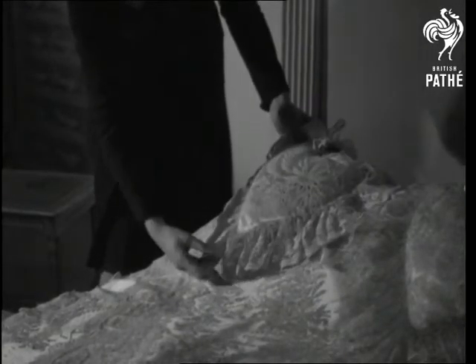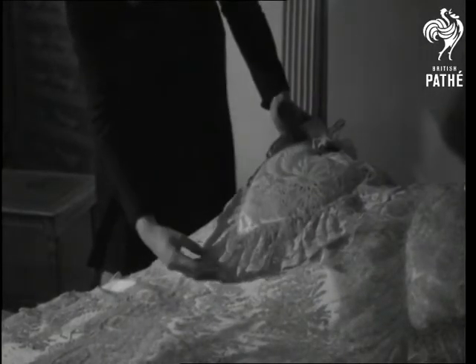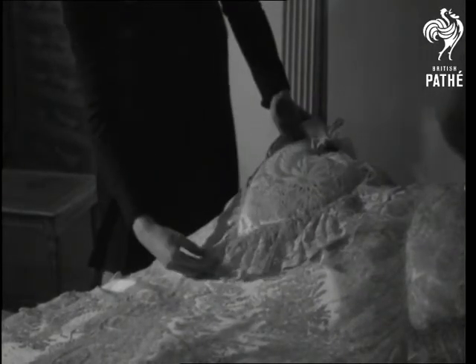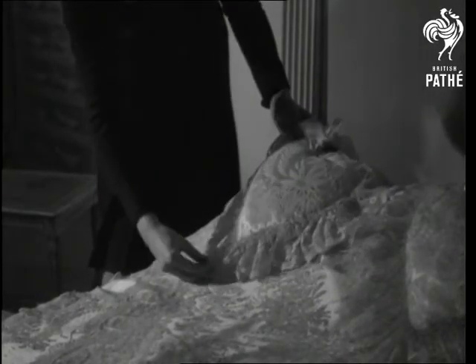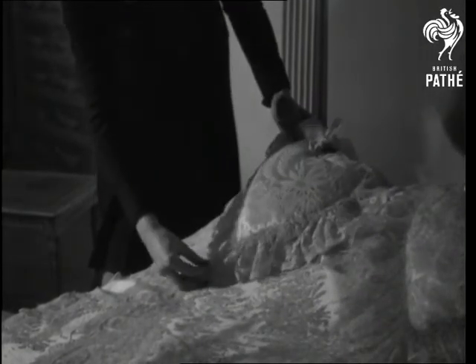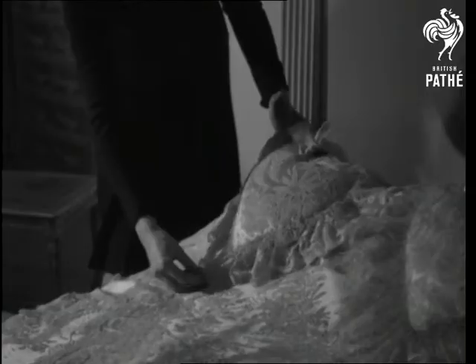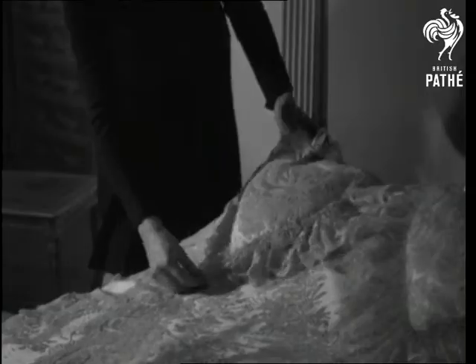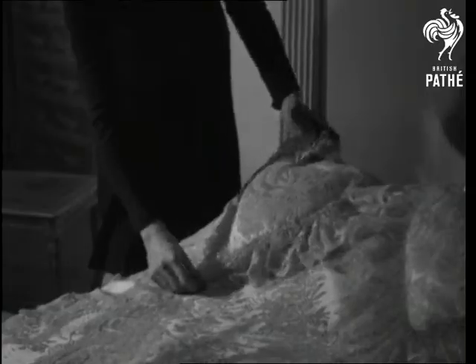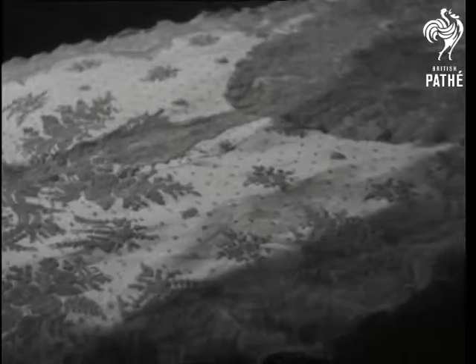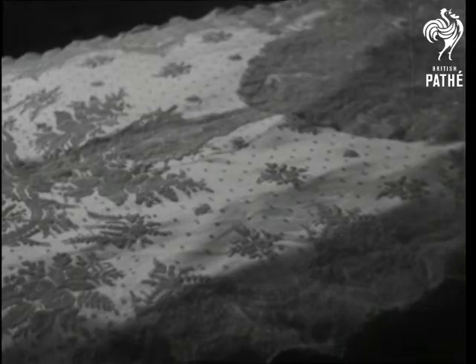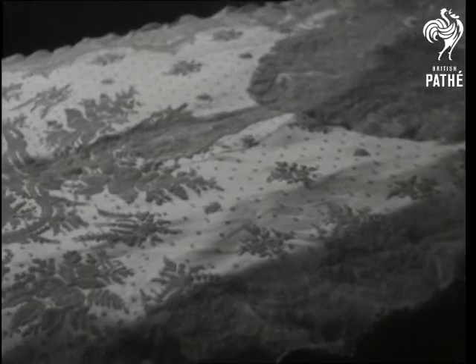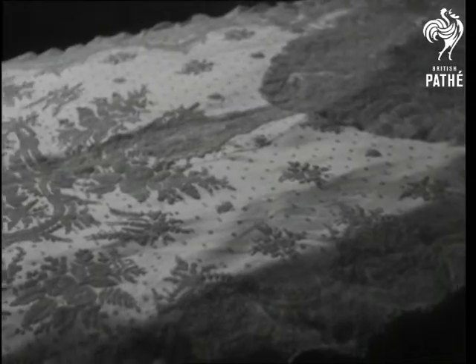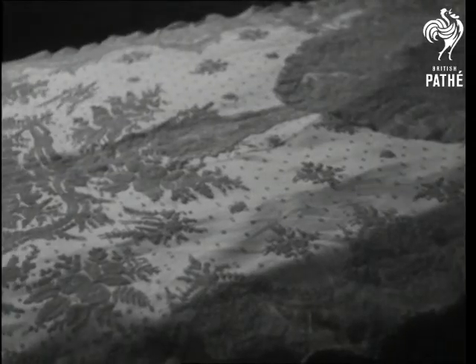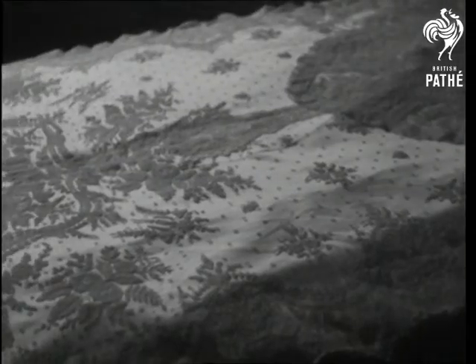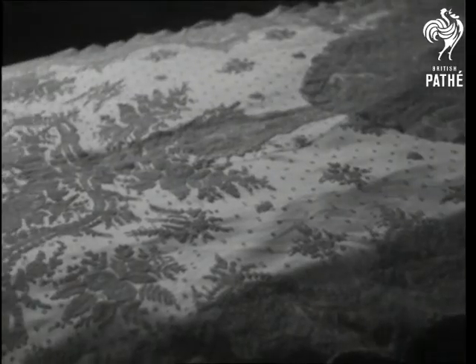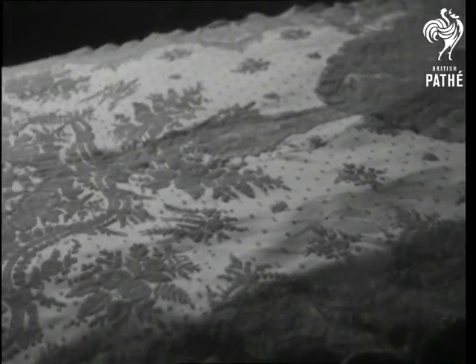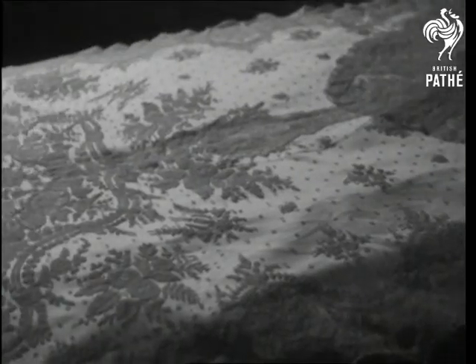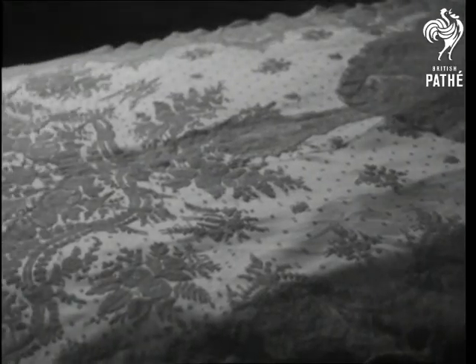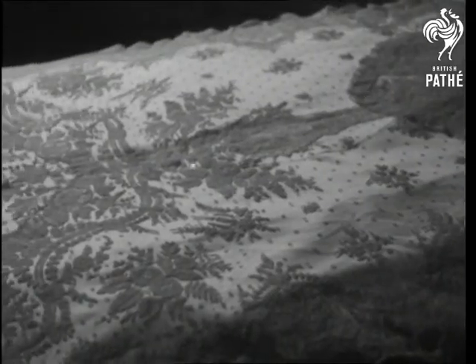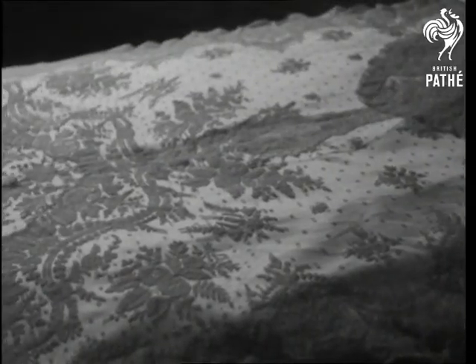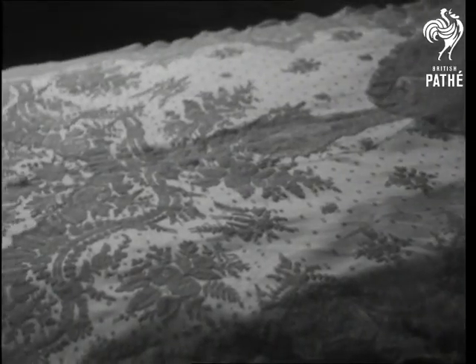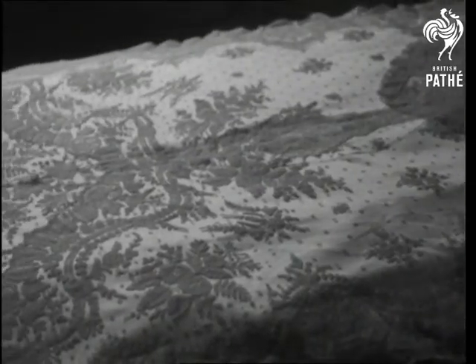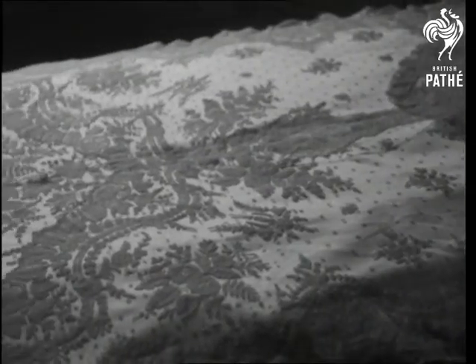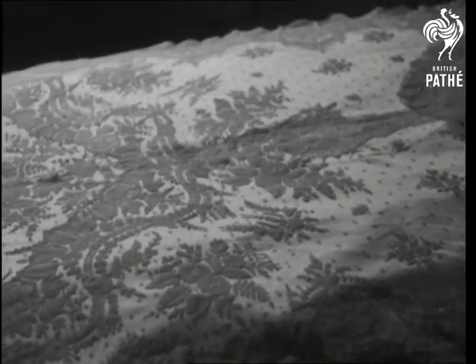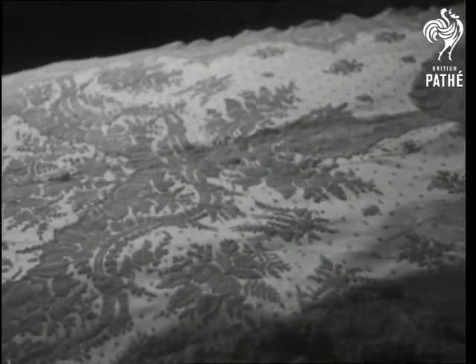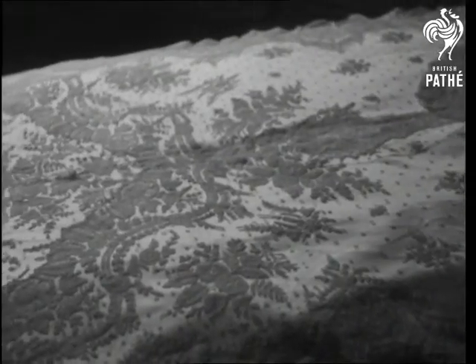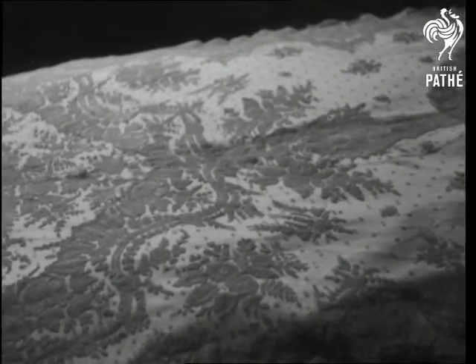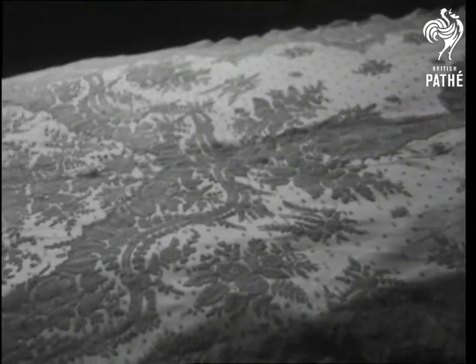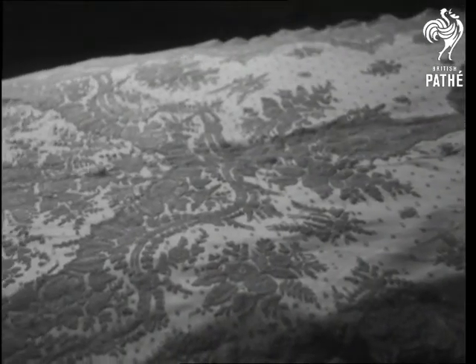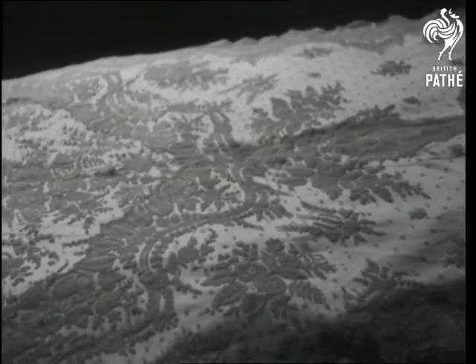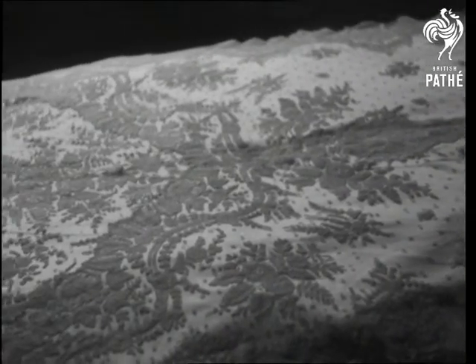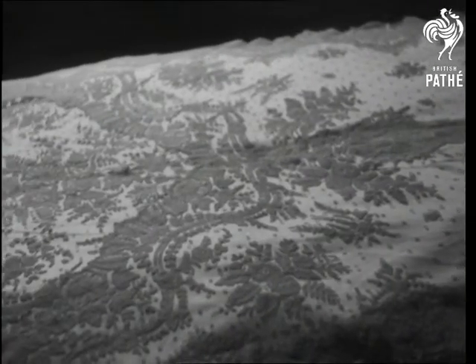Or an exquisite bedspread made from a wedding veil, and with some flouncing from grandma's ball-dress for the frills.